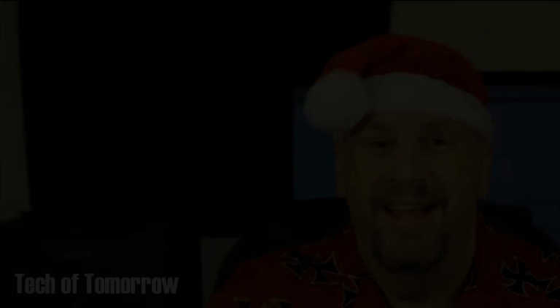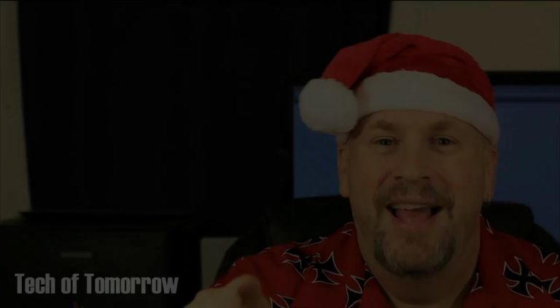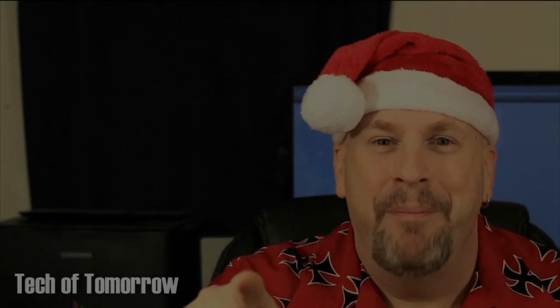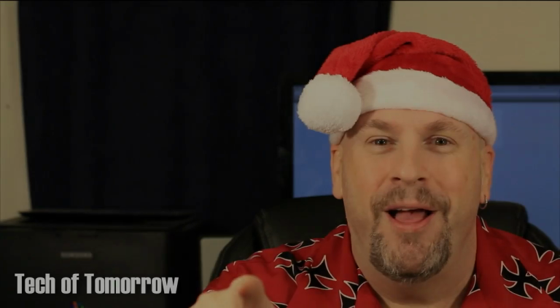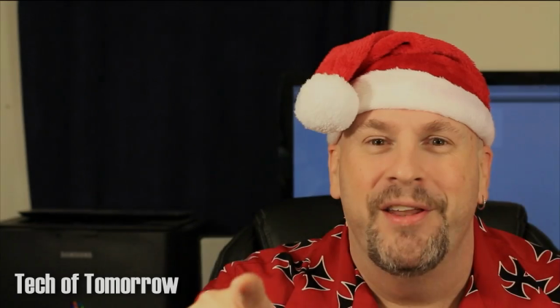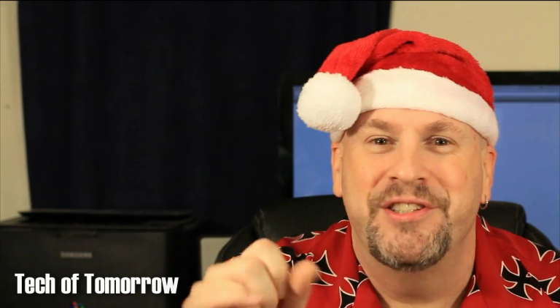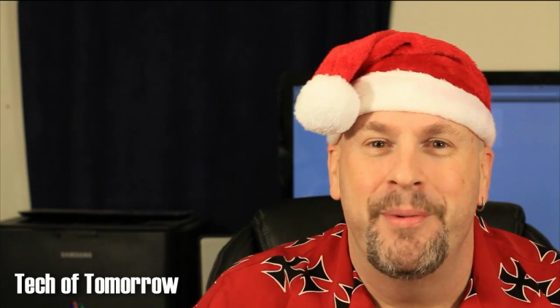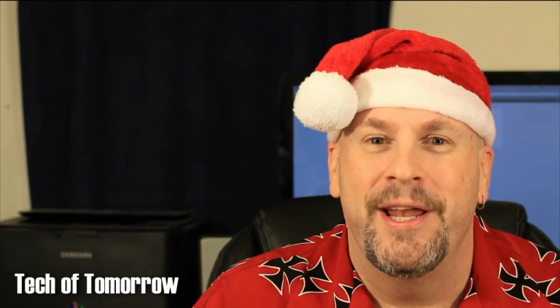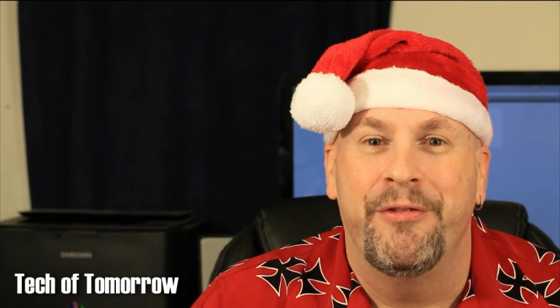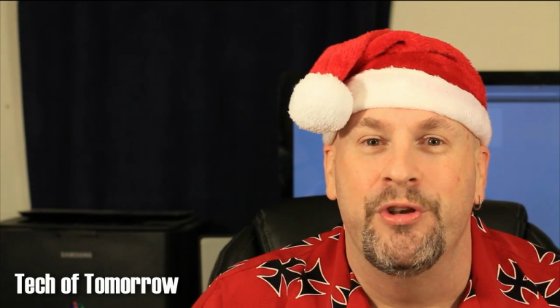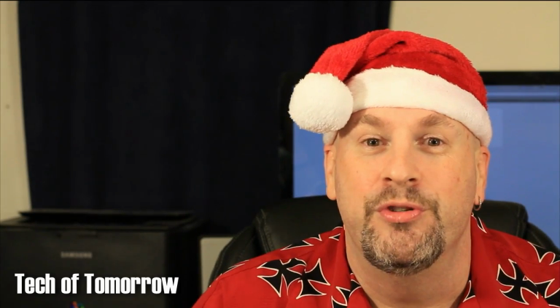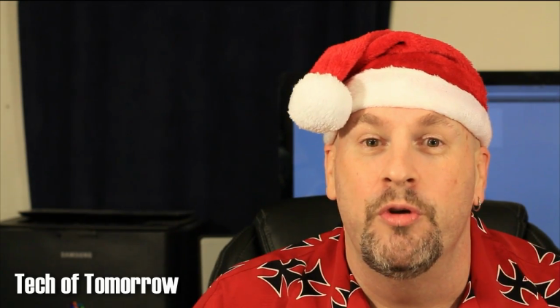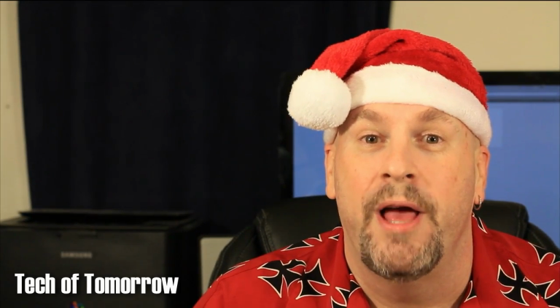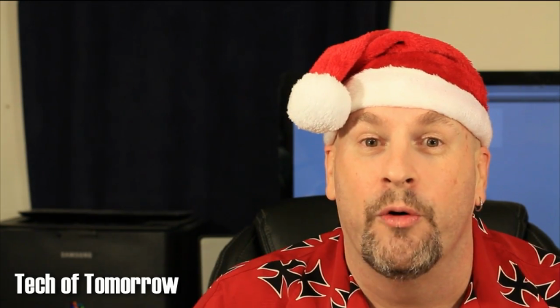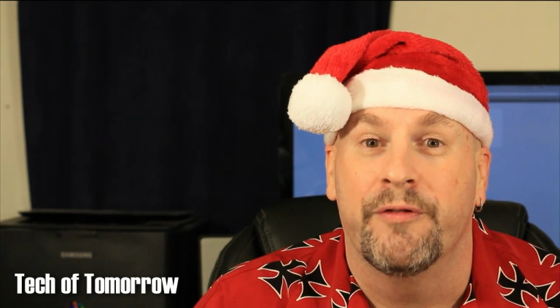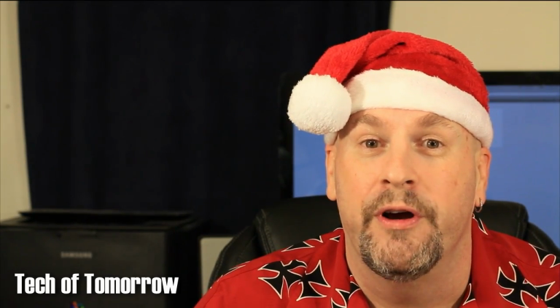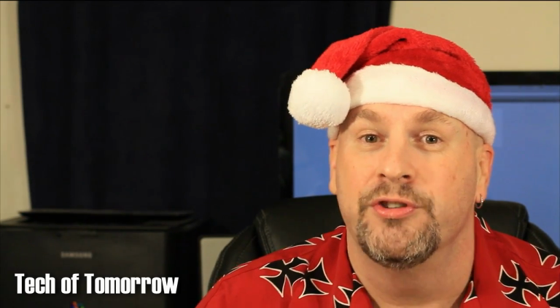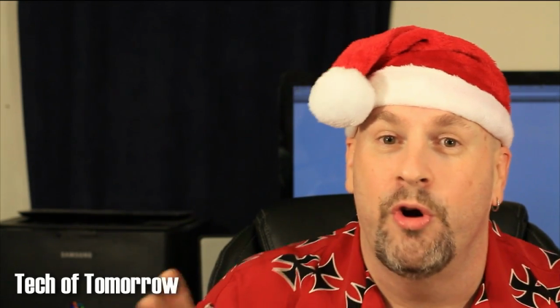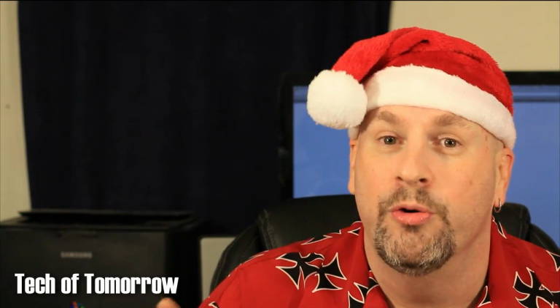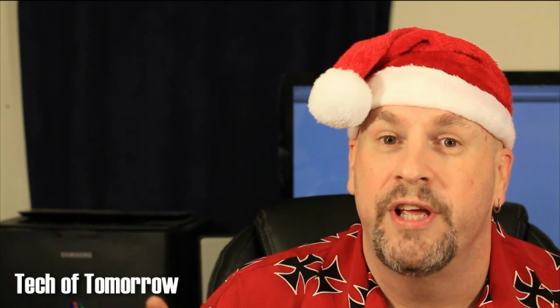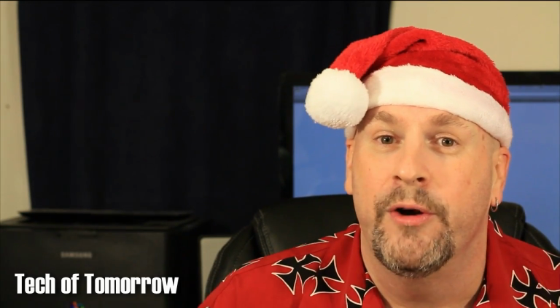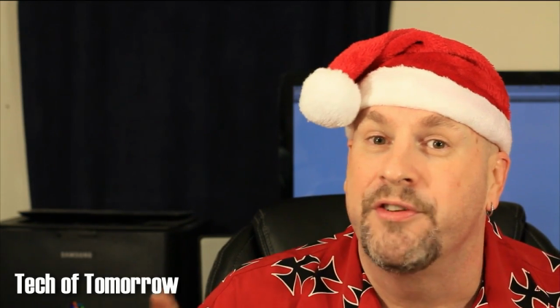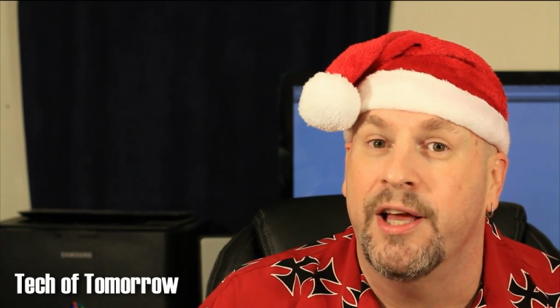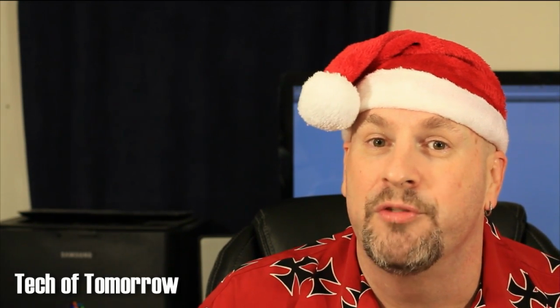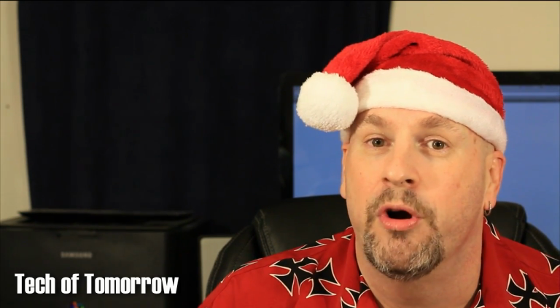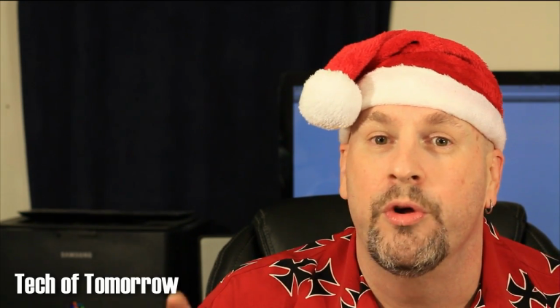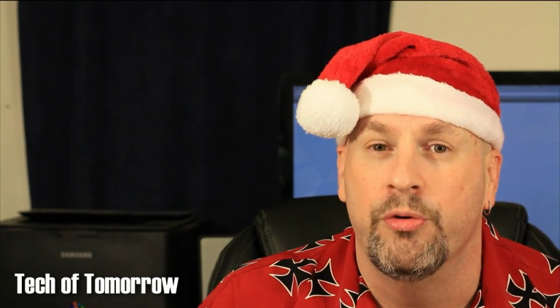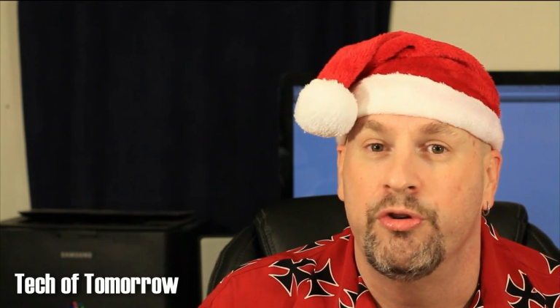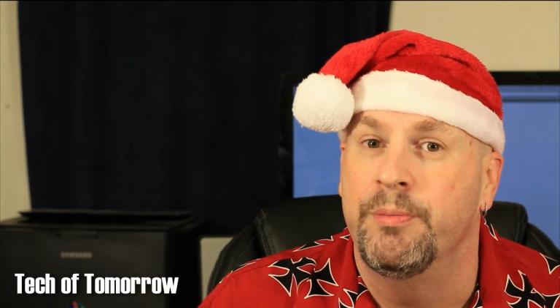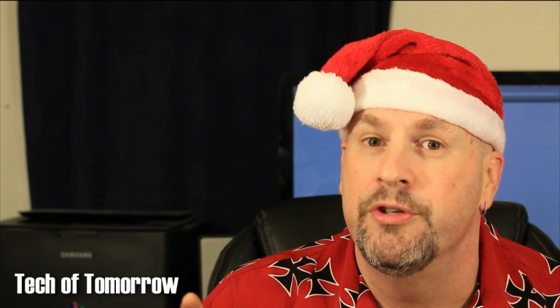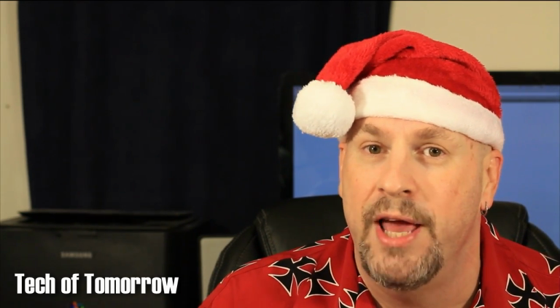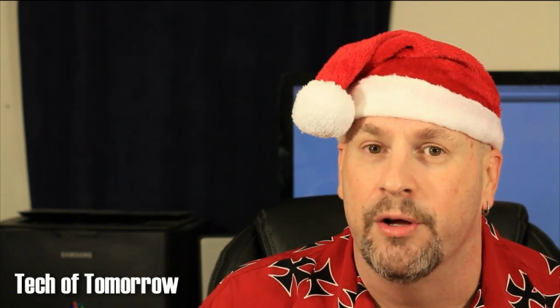Happy holidays everybody out there on YouTube. Elric Ferris, your host here at the Tech of Tomorrow YouTube channel.